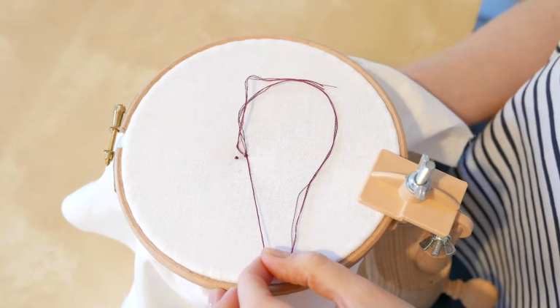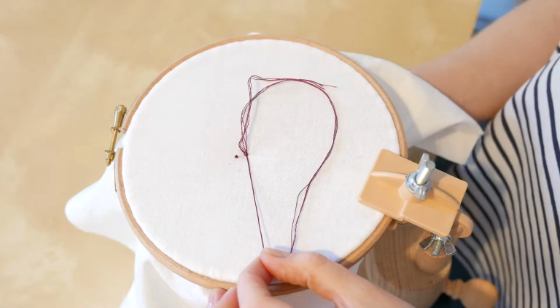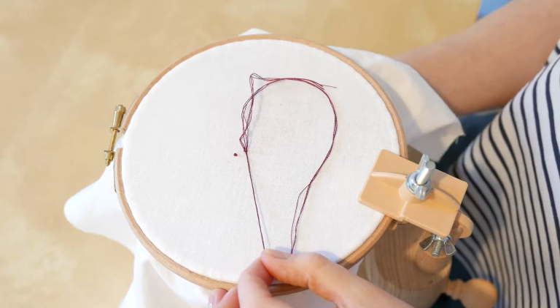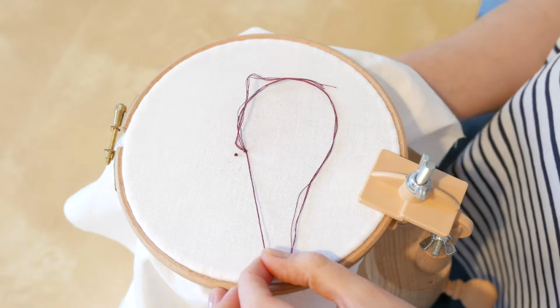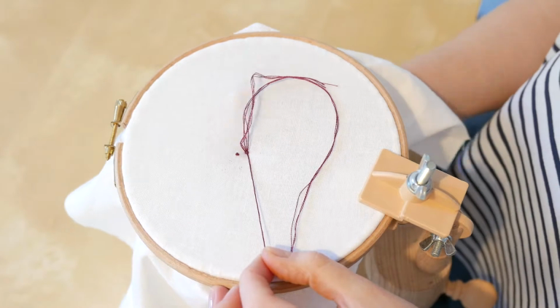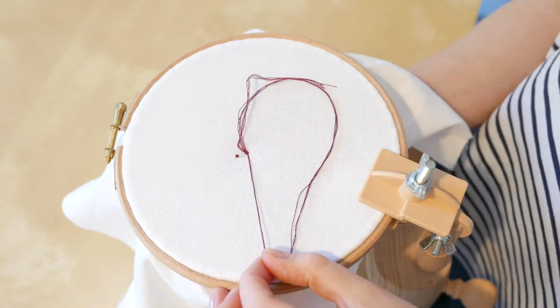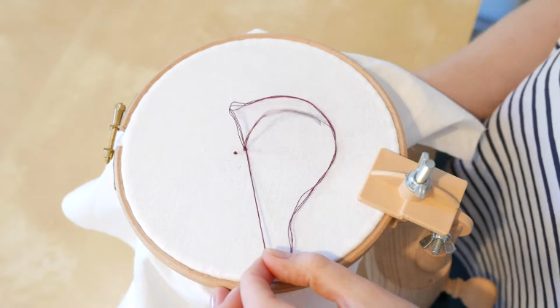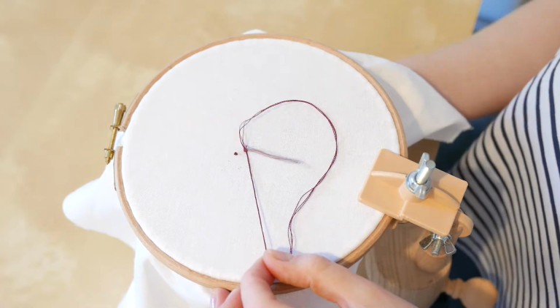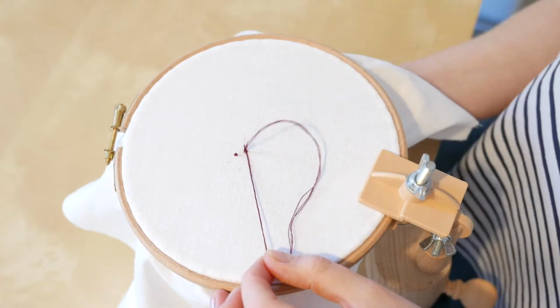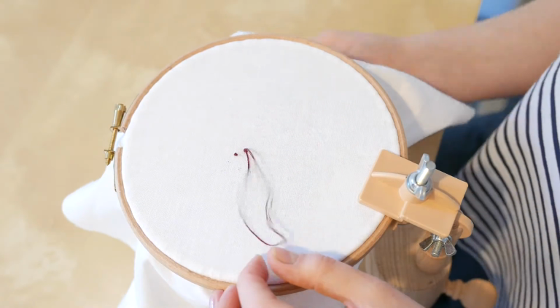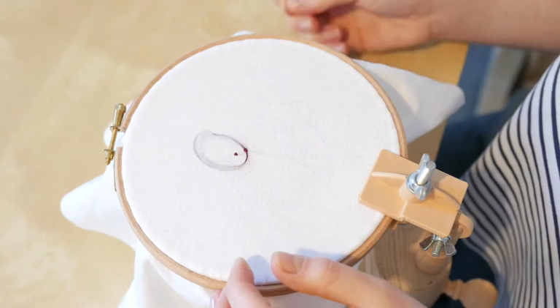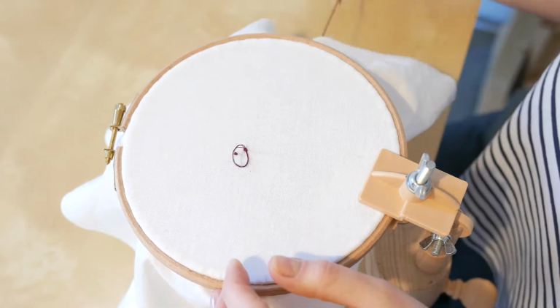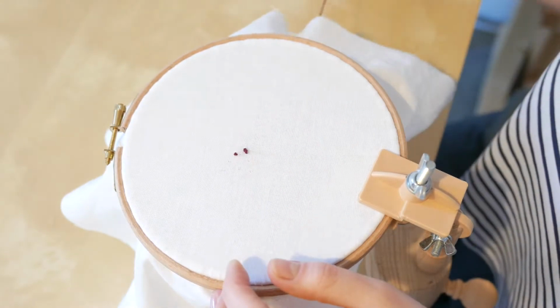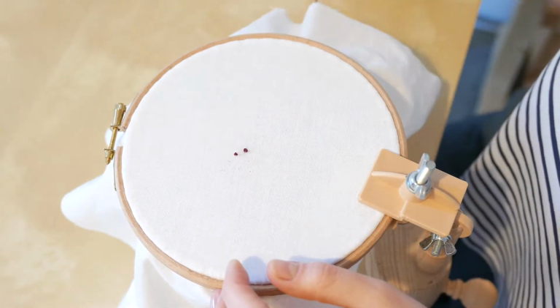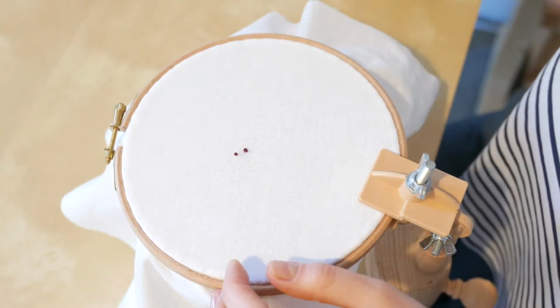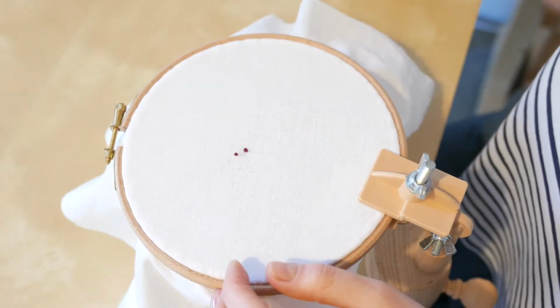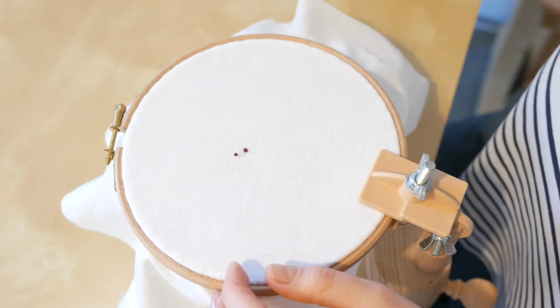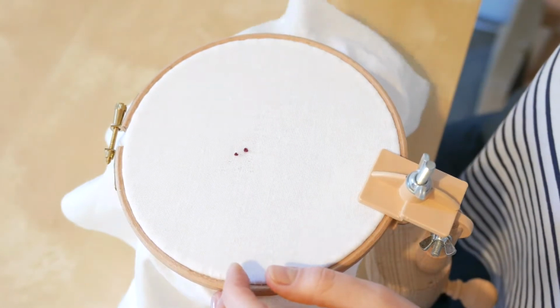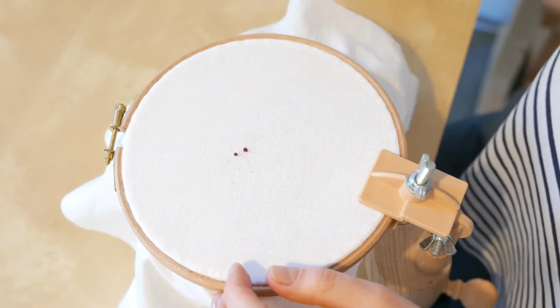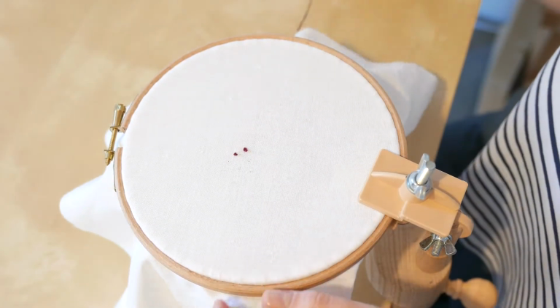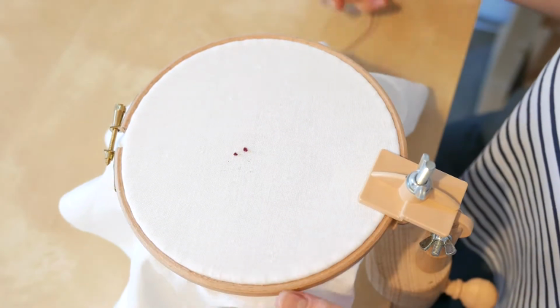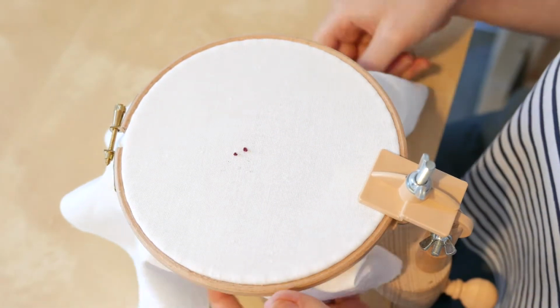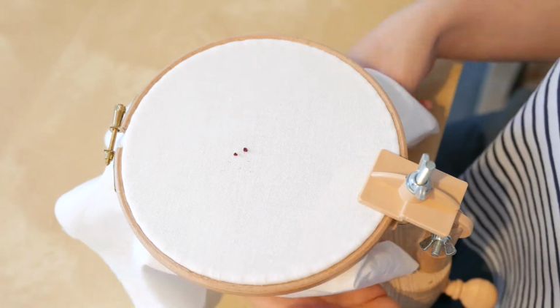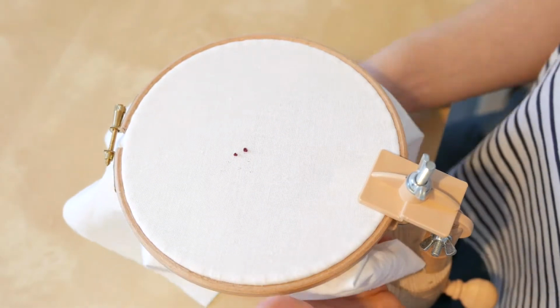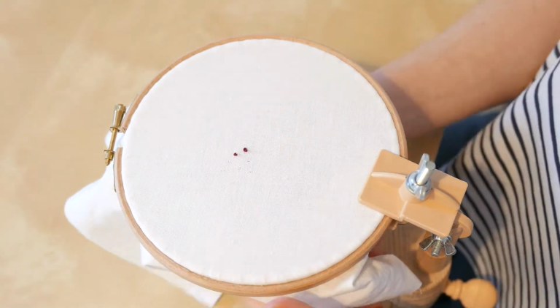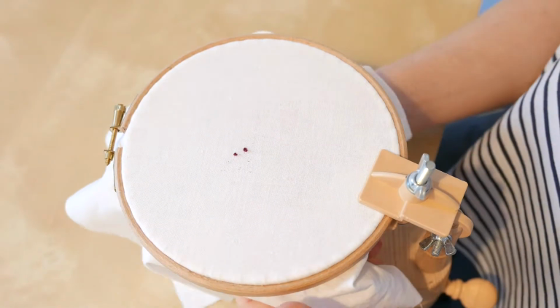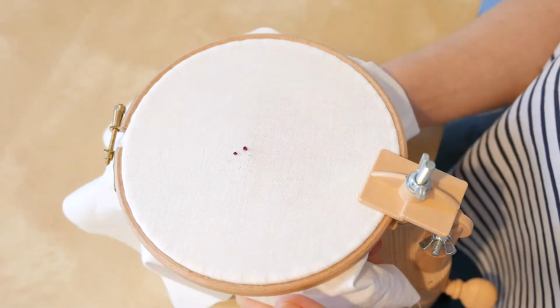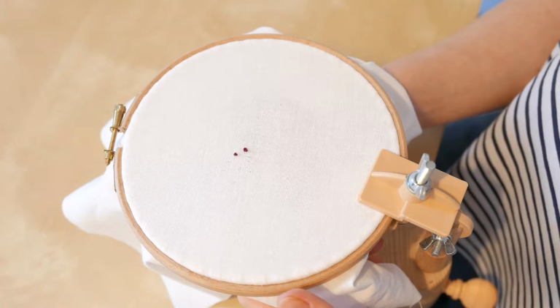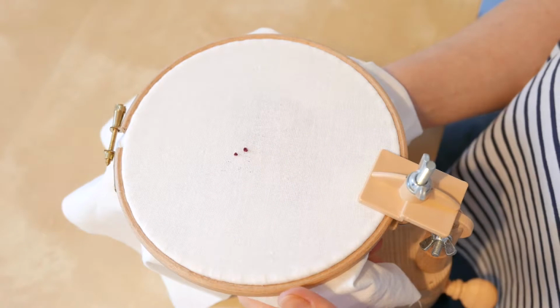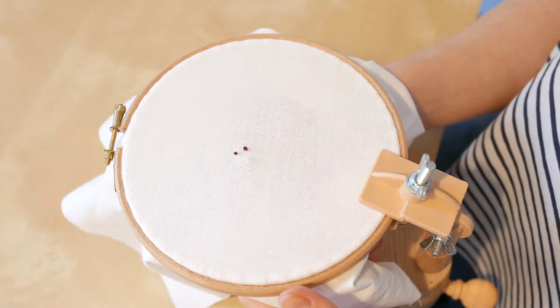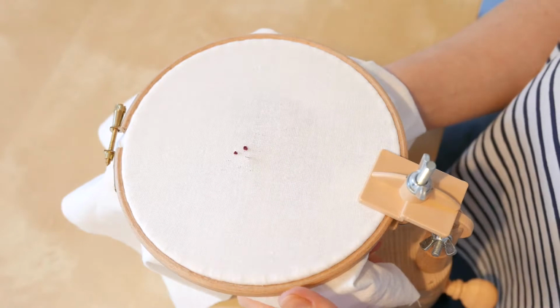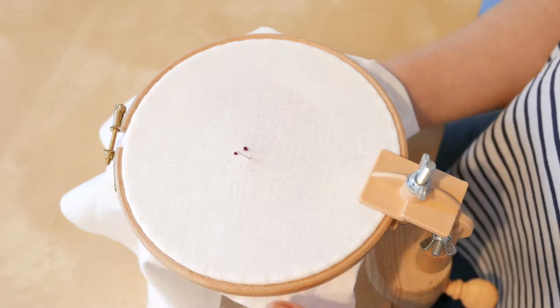The reason I don't bring my needle back down in the same hole is because I'll end up pulling the knot through to the back of the fabric.